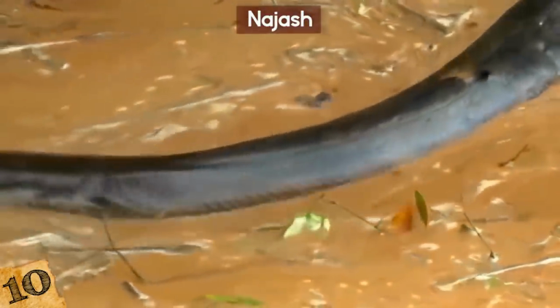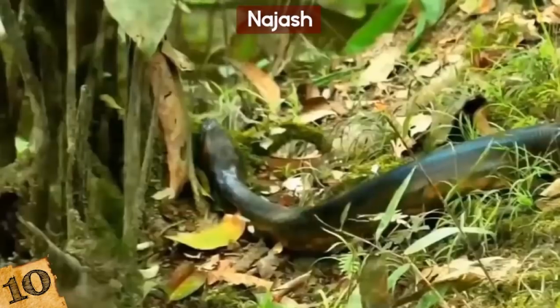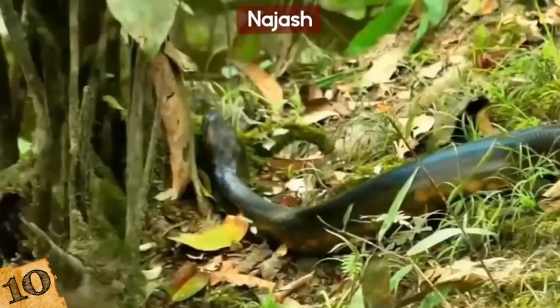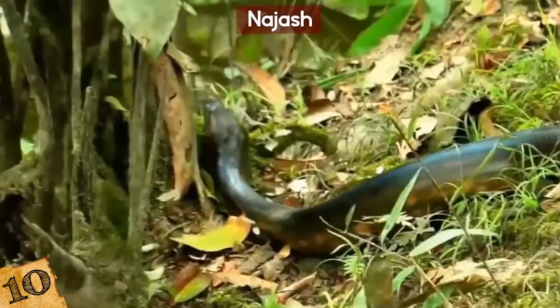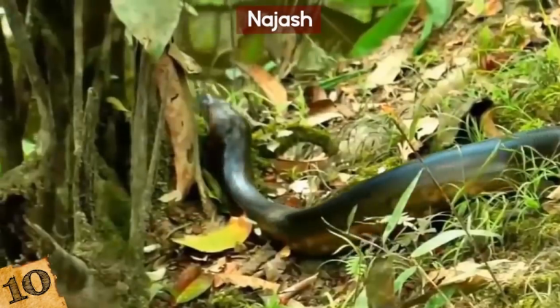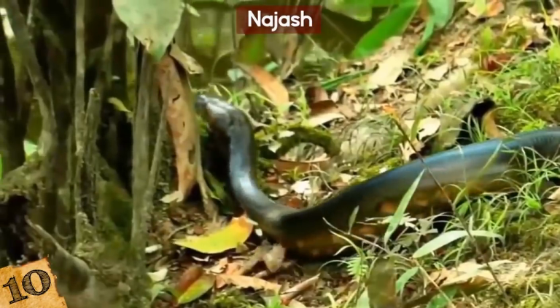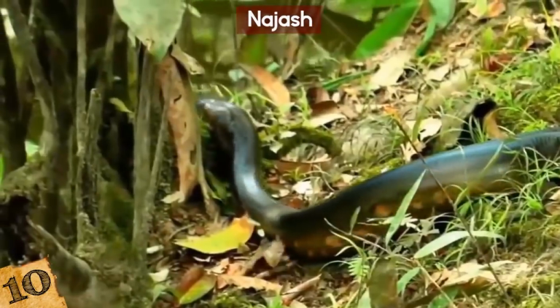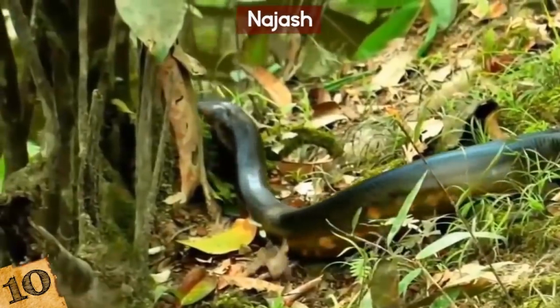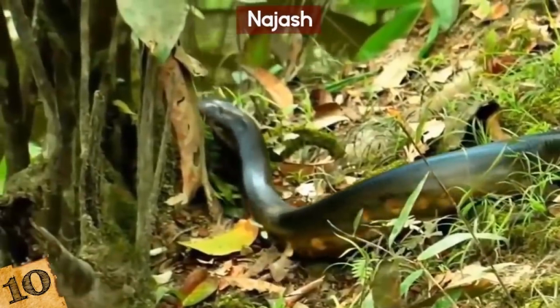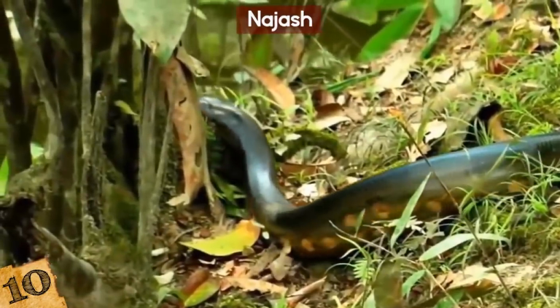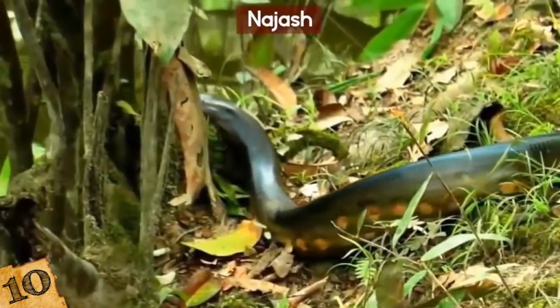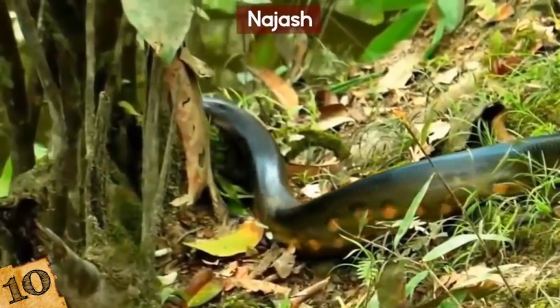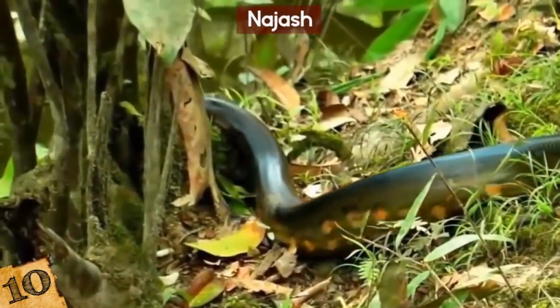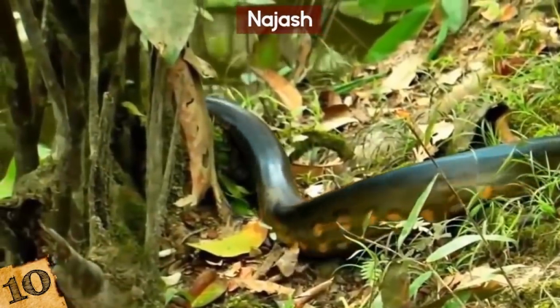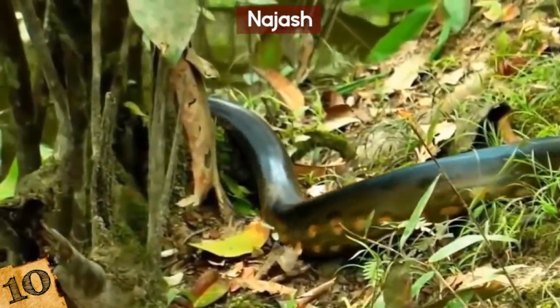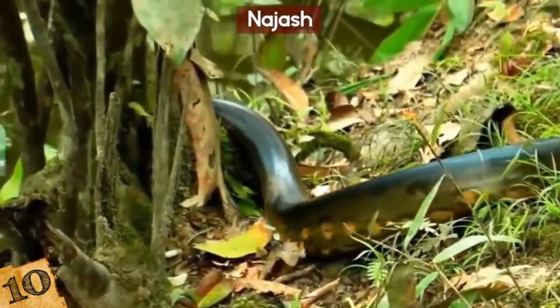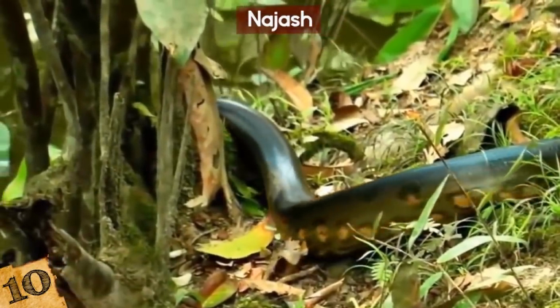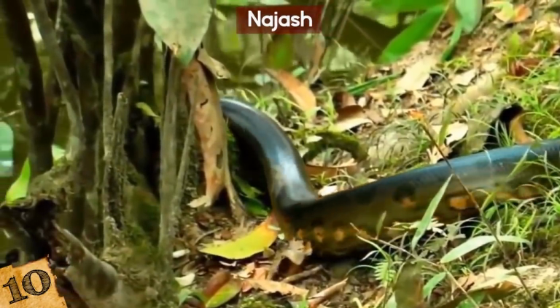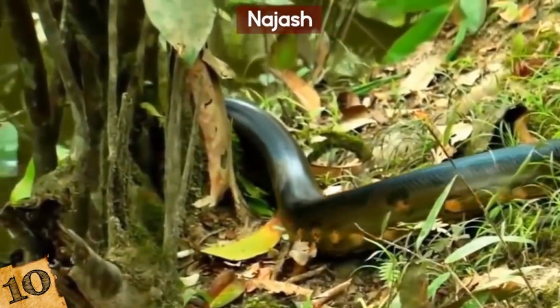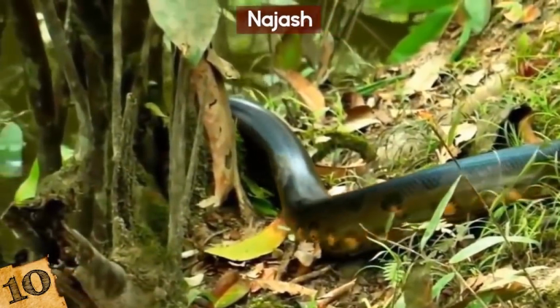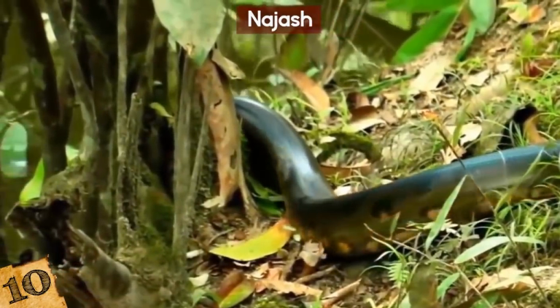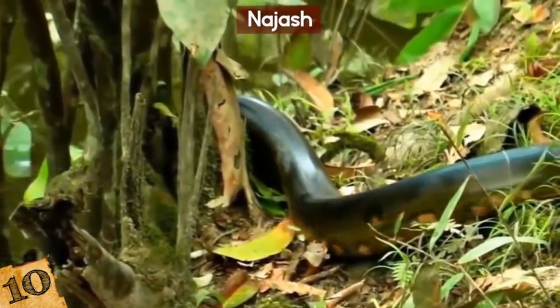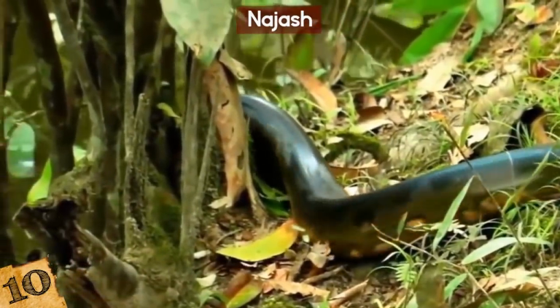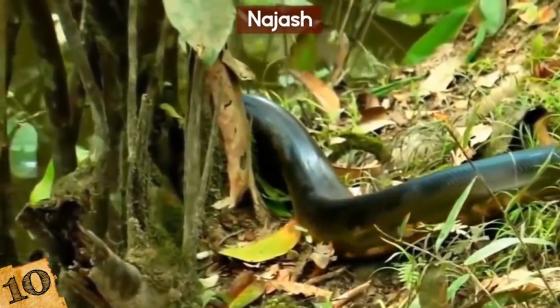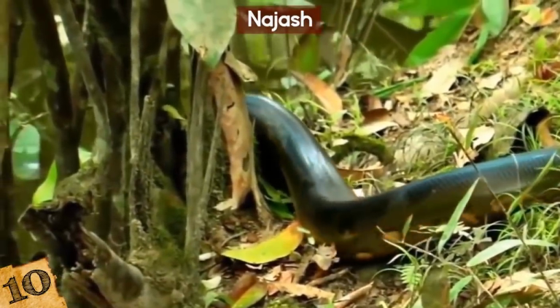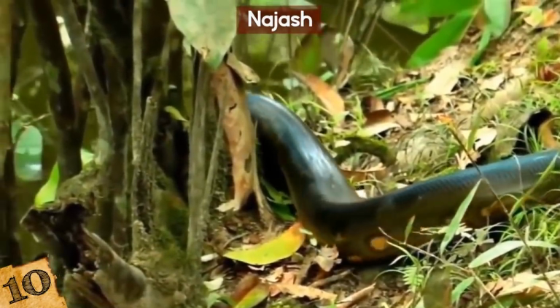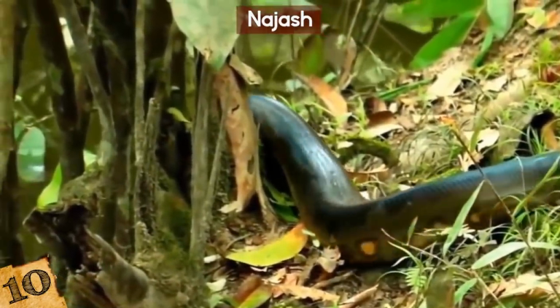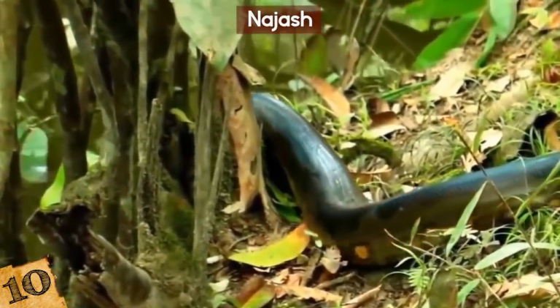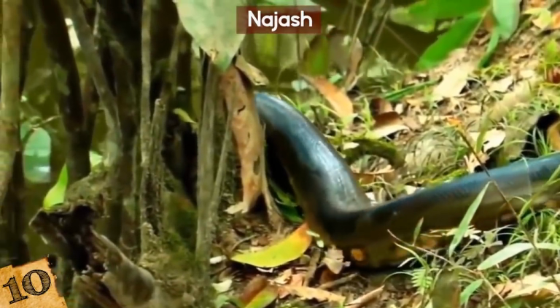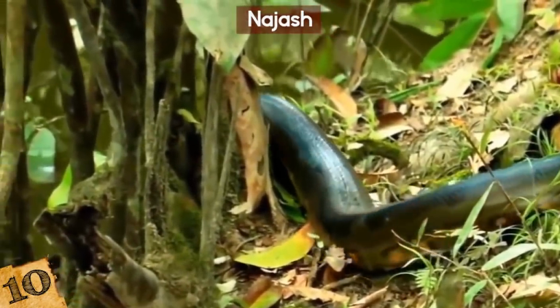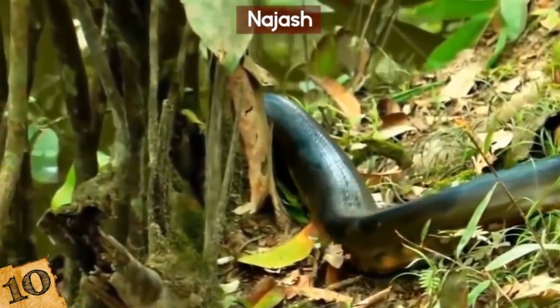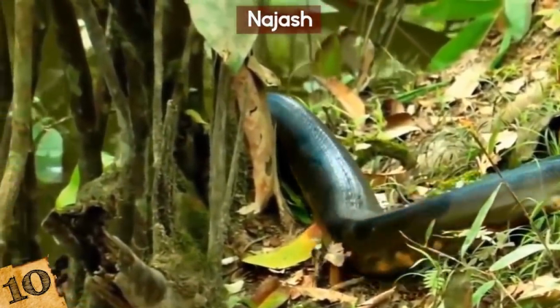Imagine if we had snakes like anacondas with legs still walking around. That would be super bizarre, right?